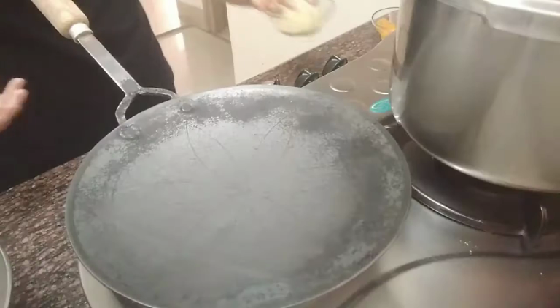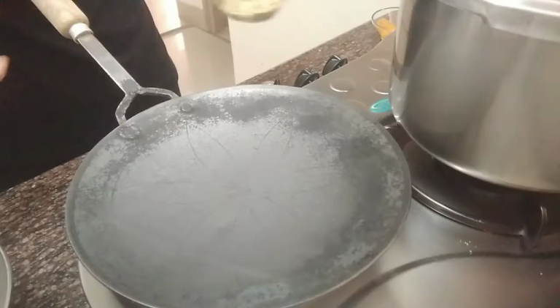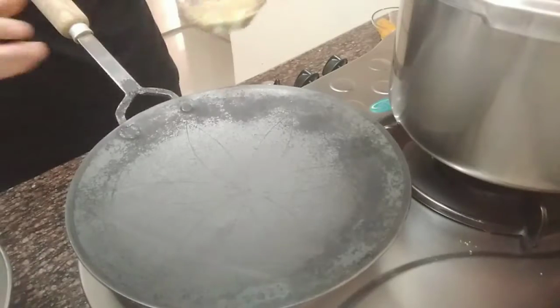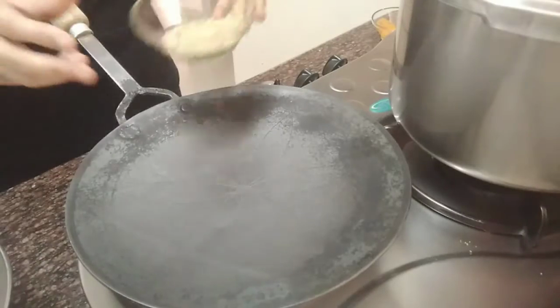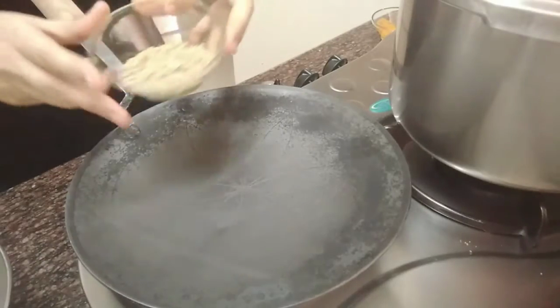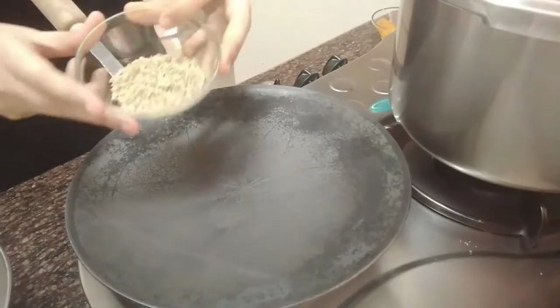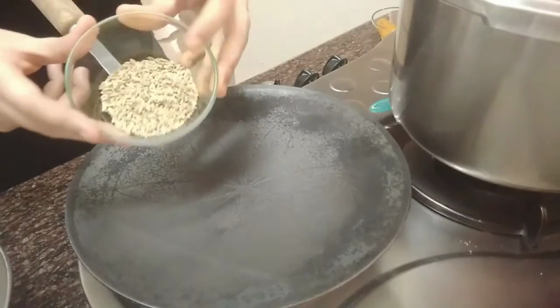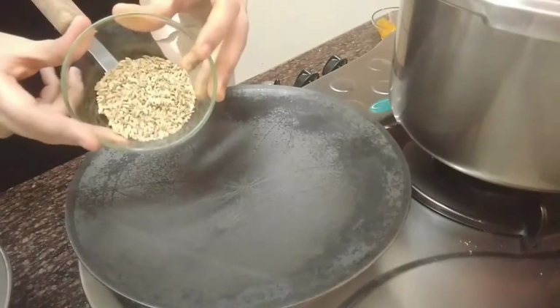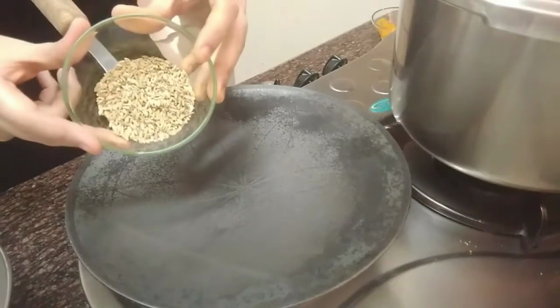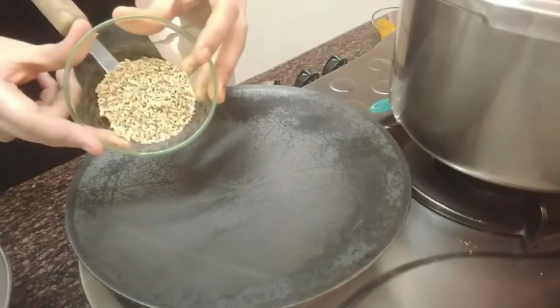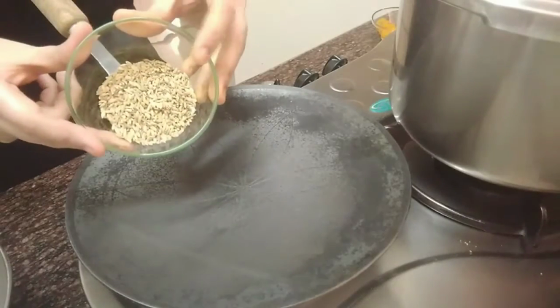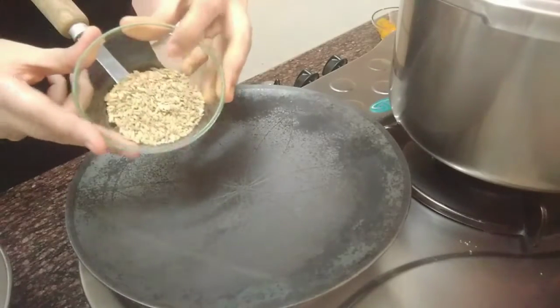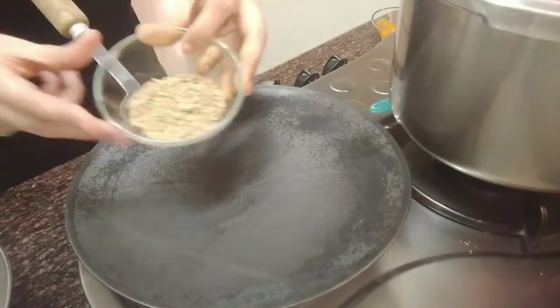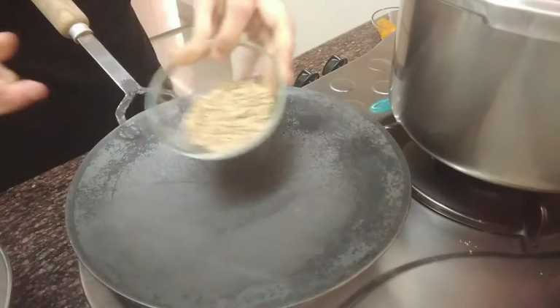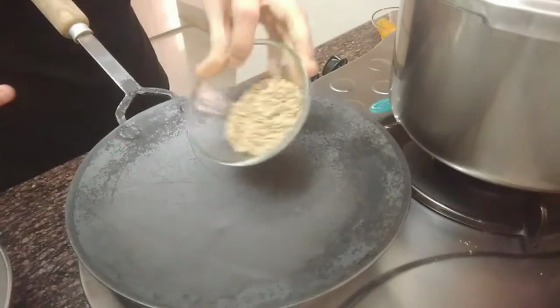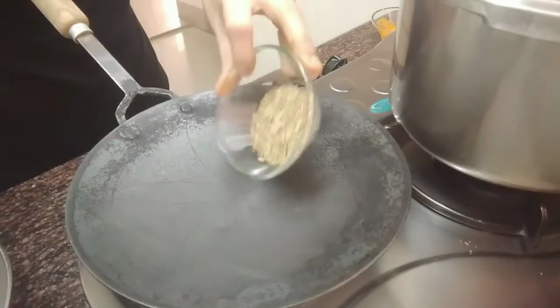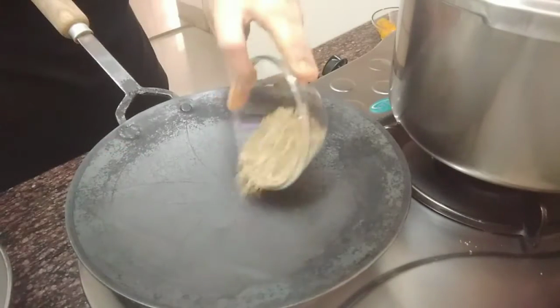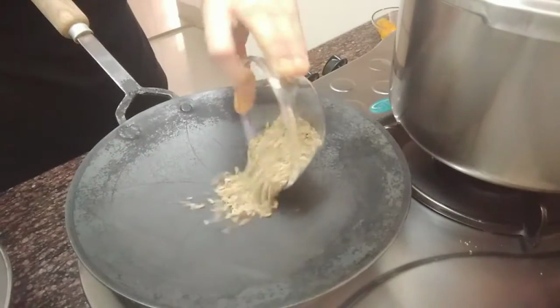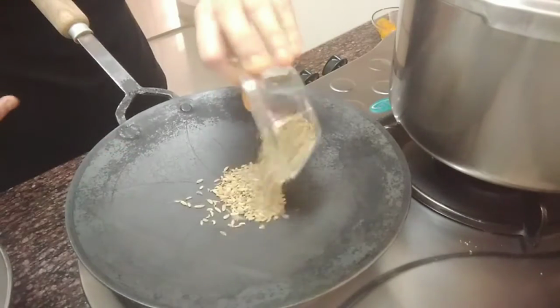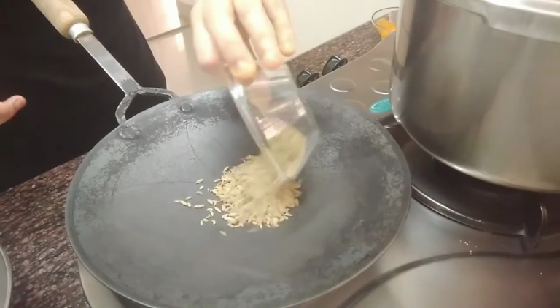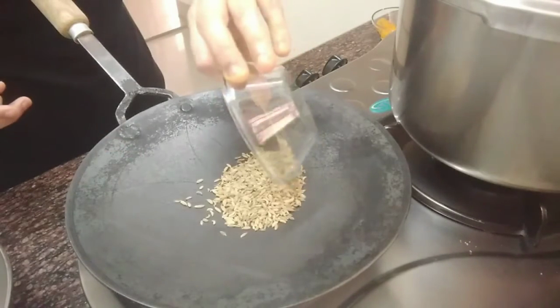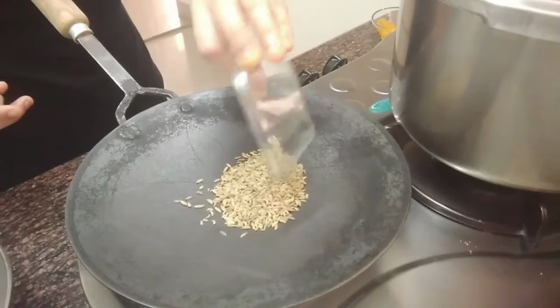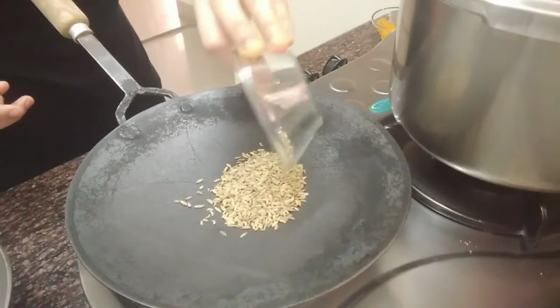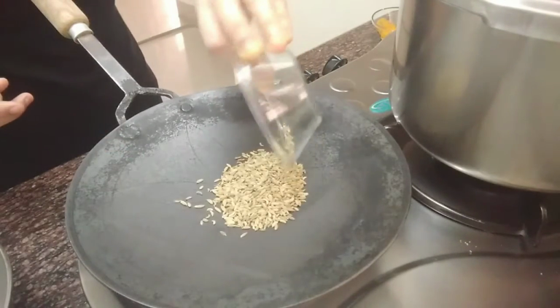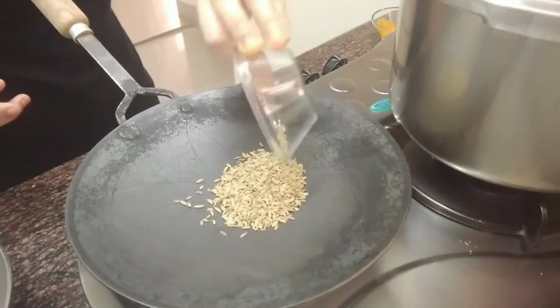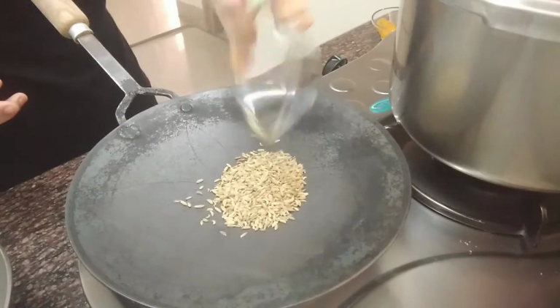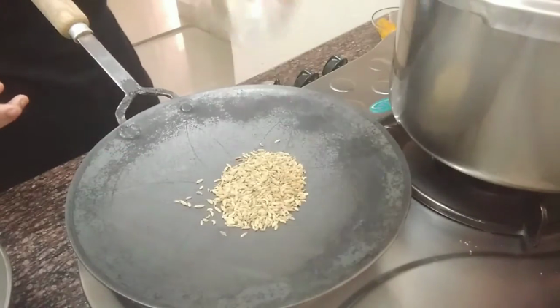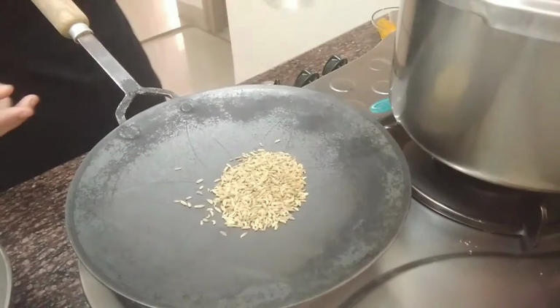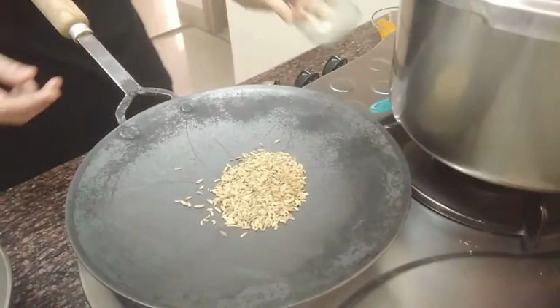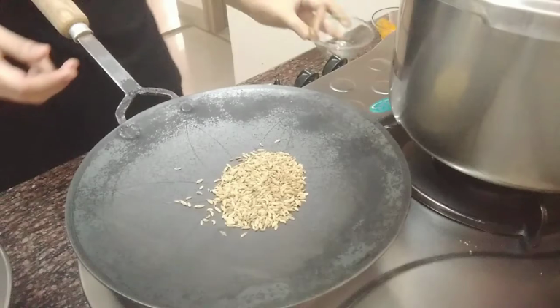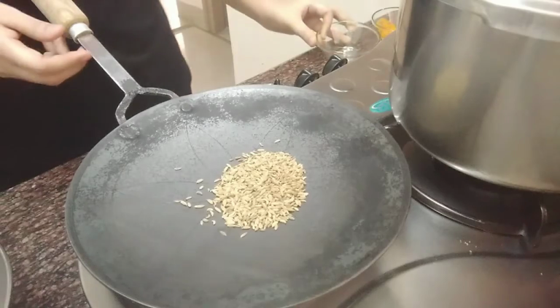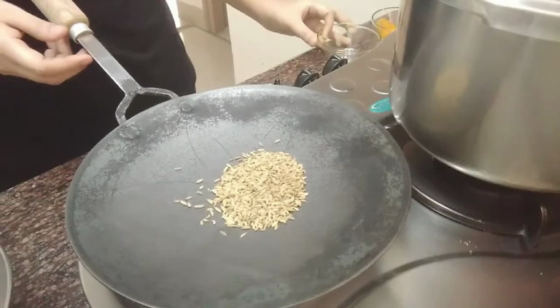While our bananas are getting cooked, let's roast this off until its colour changes to light pink.